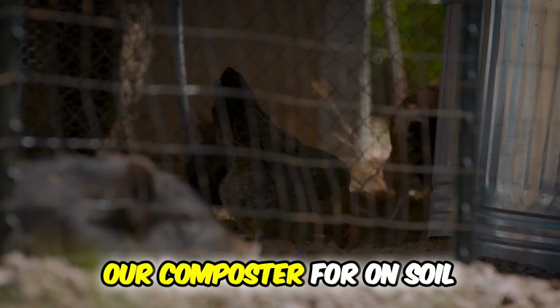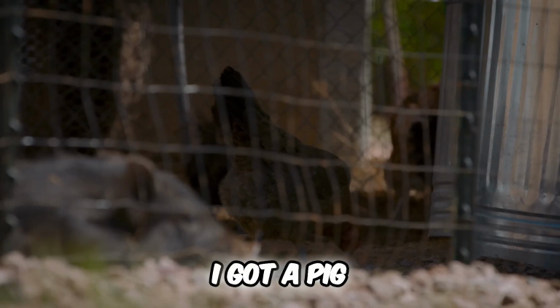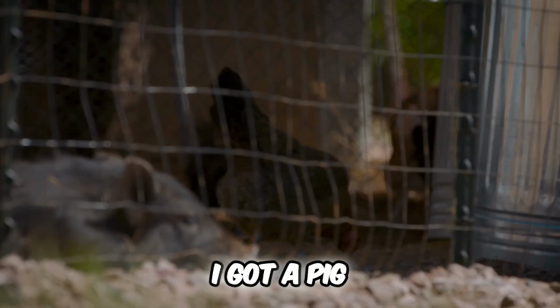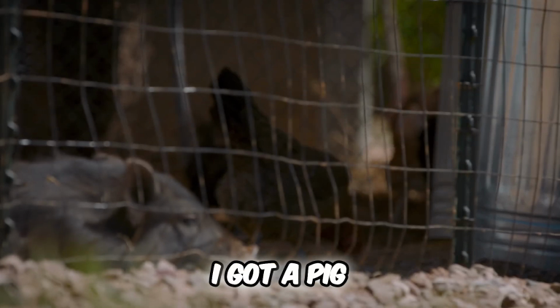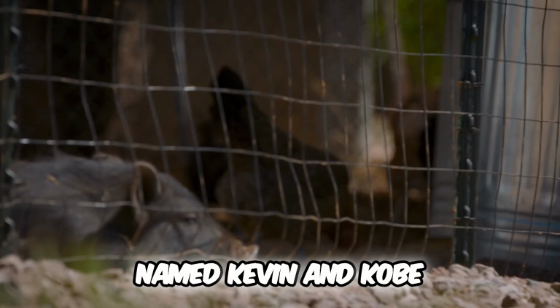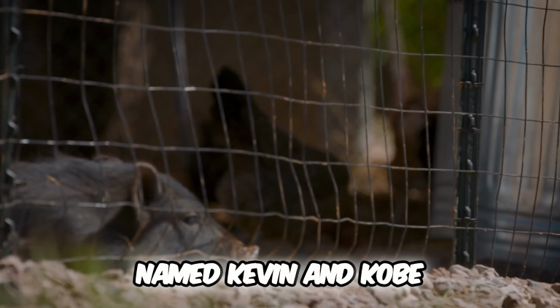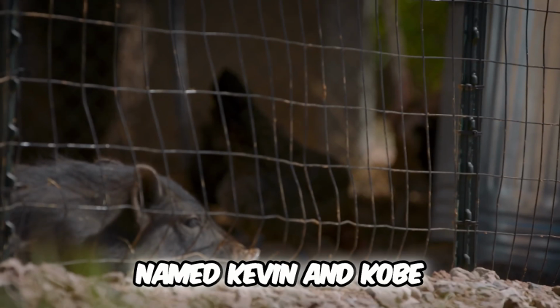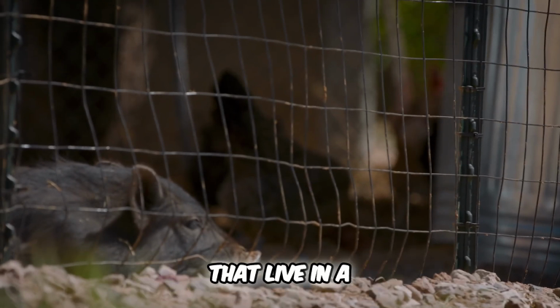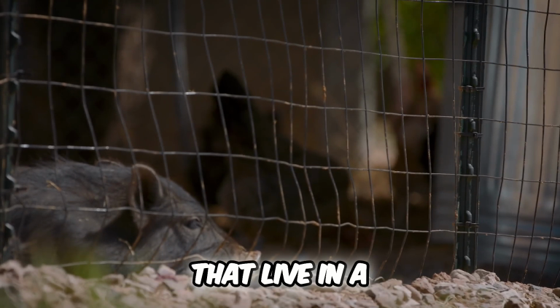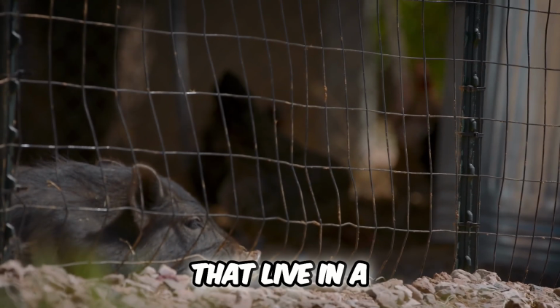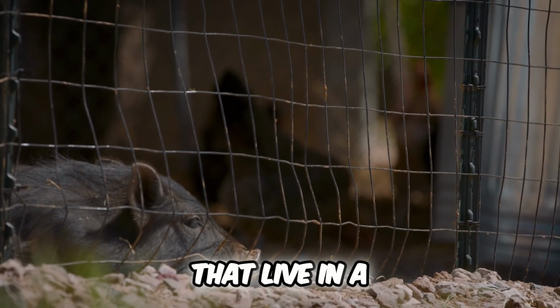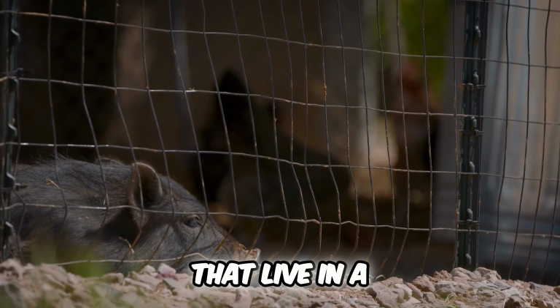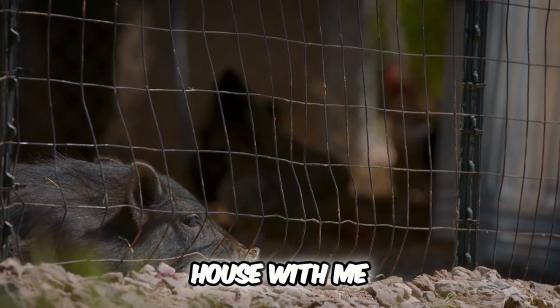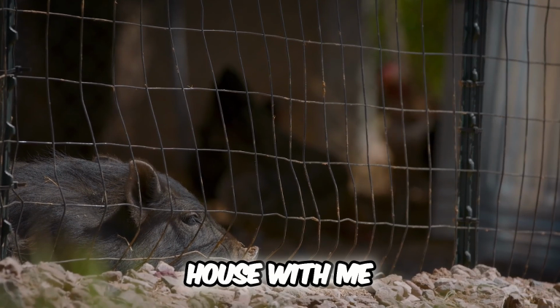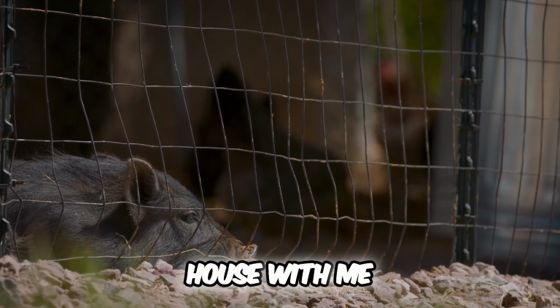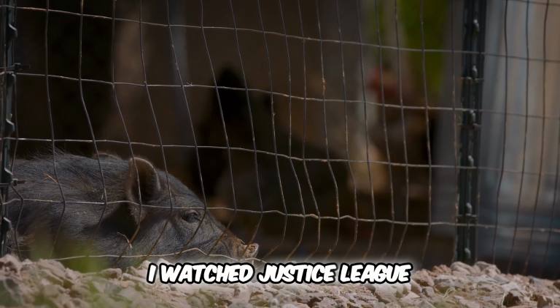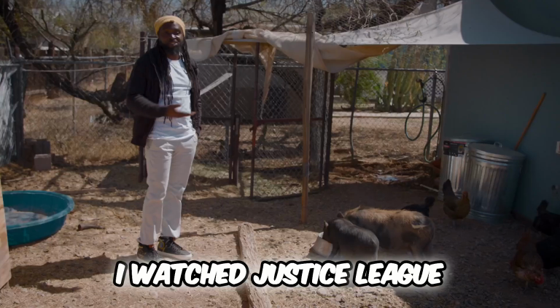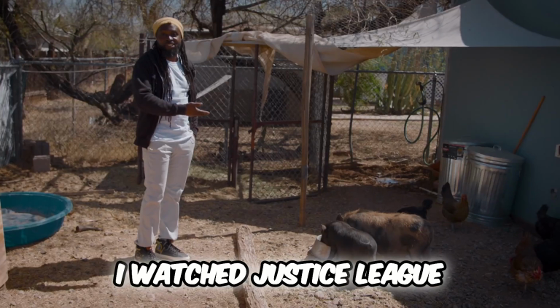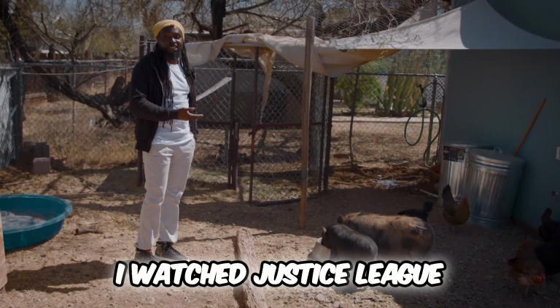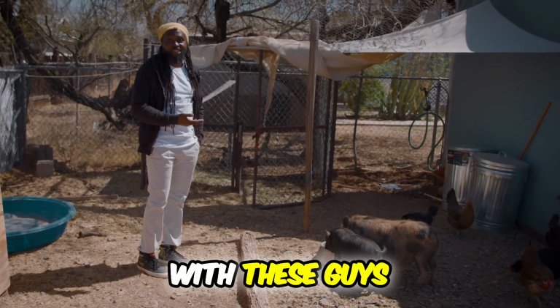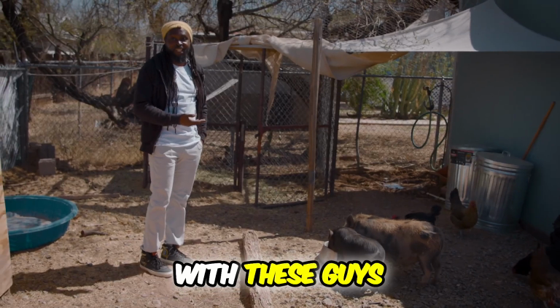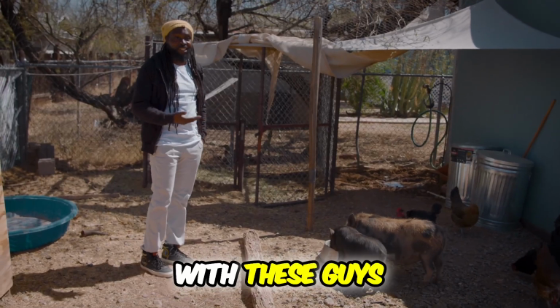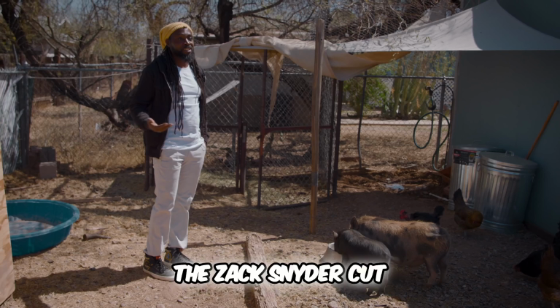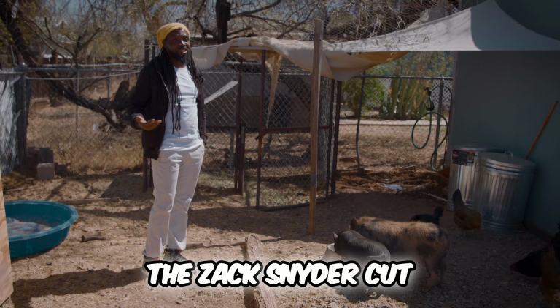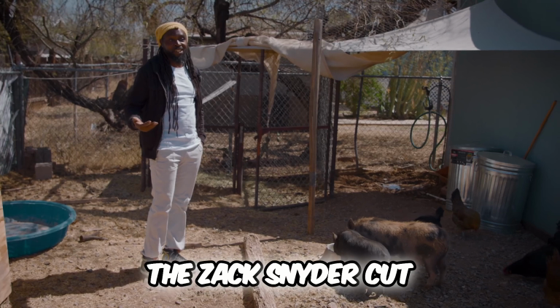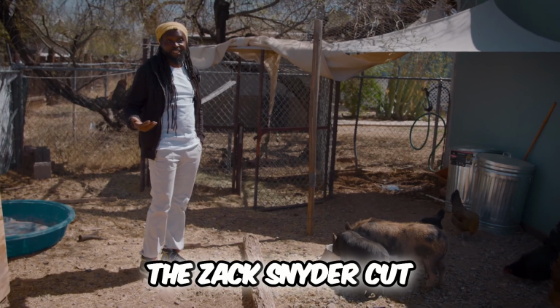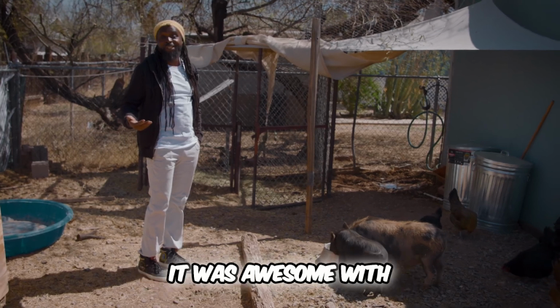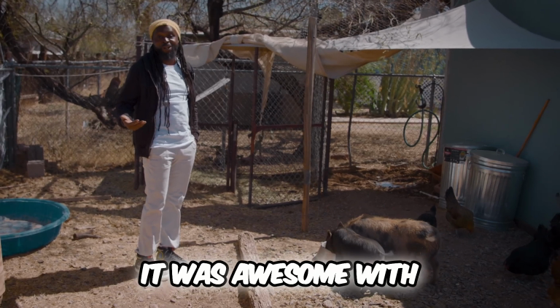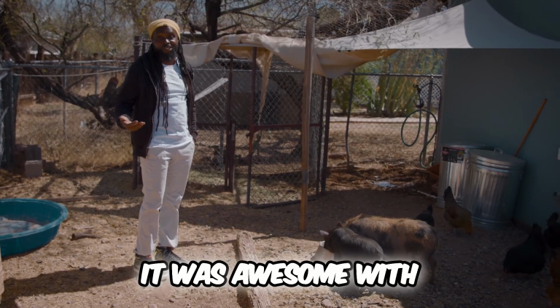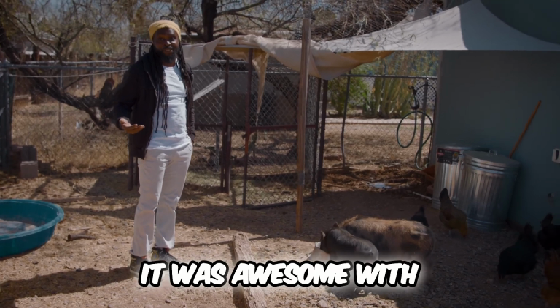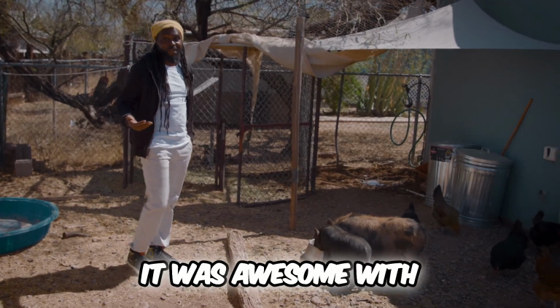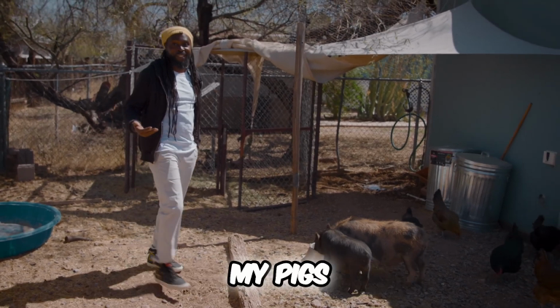I've got pigs named Kevin and Kobe that live in the house with me. I watched Justice League with these guys — the Zack Snyder cut. It was awesome. With my pigs.